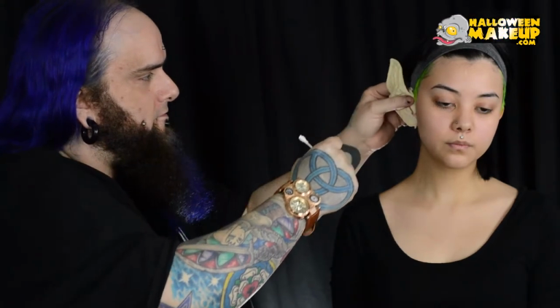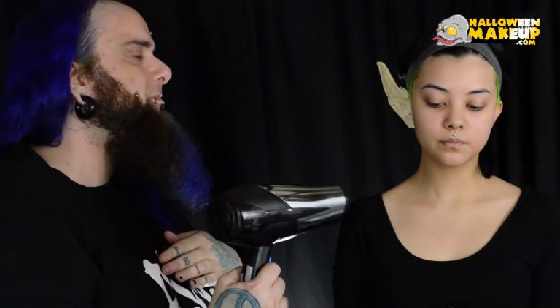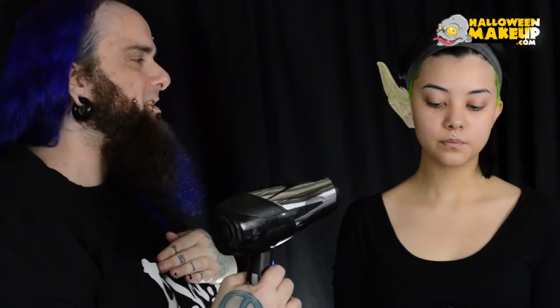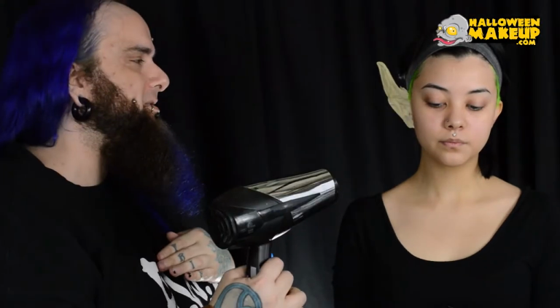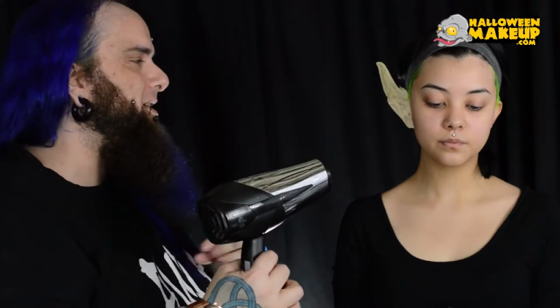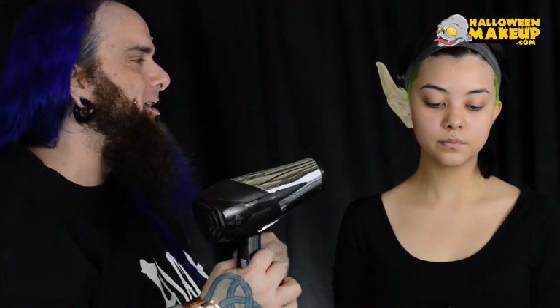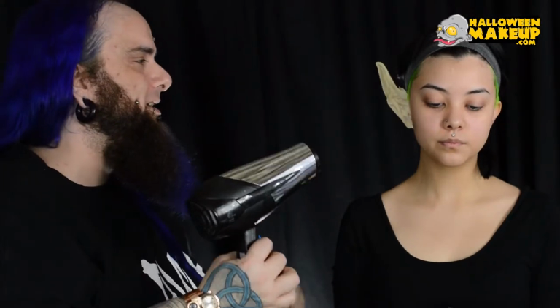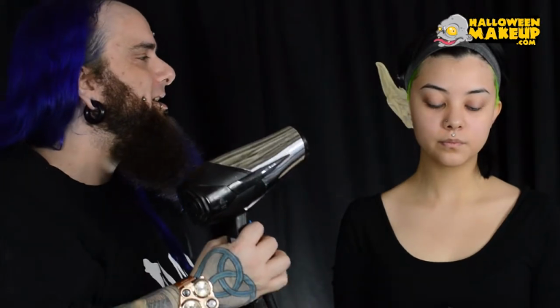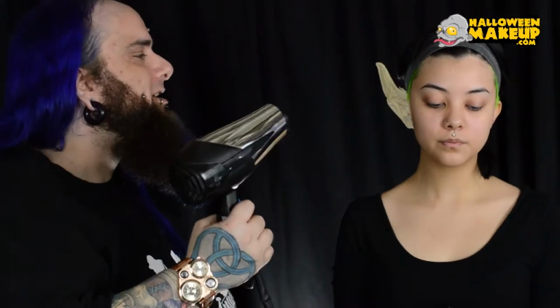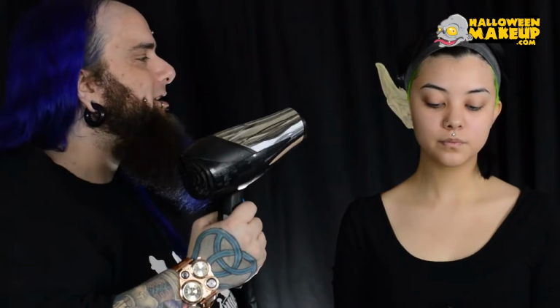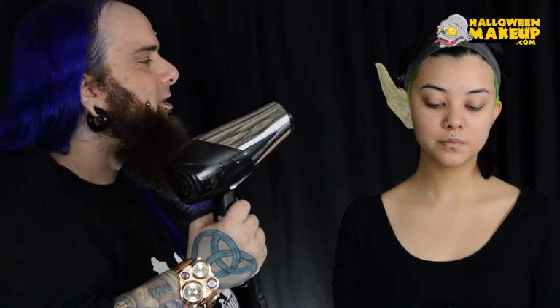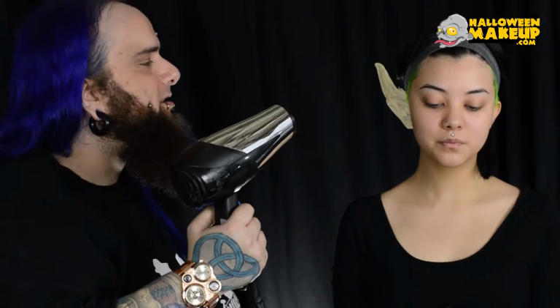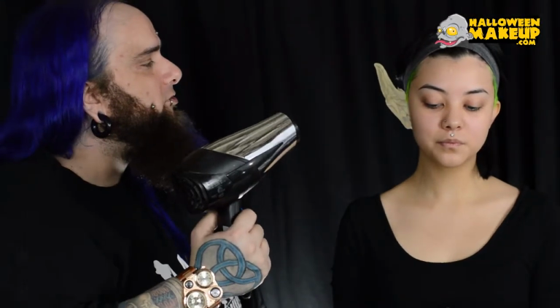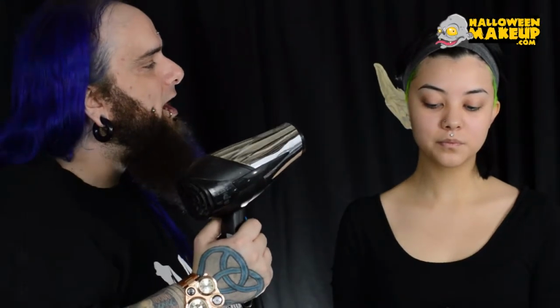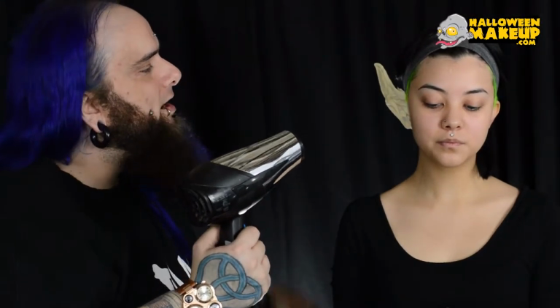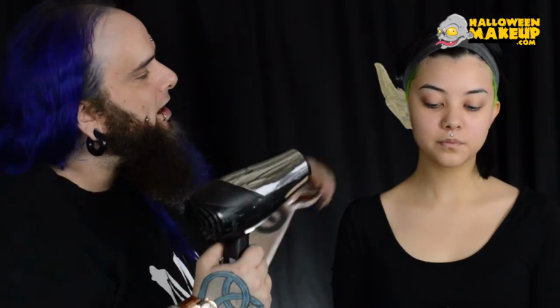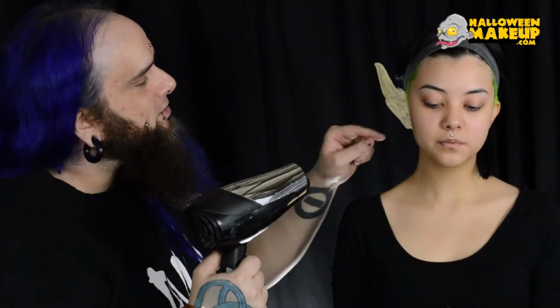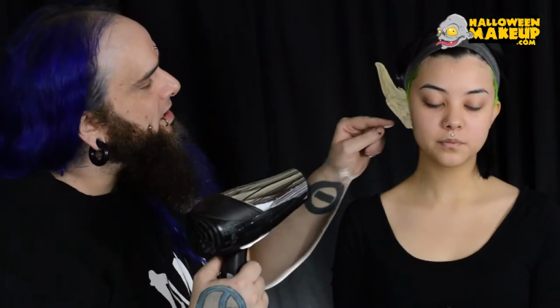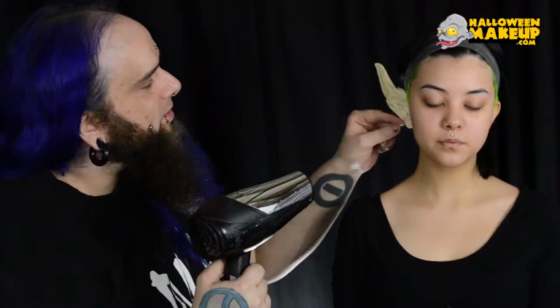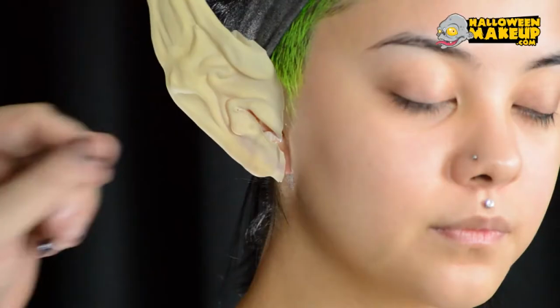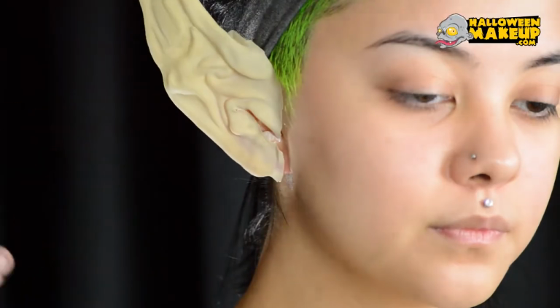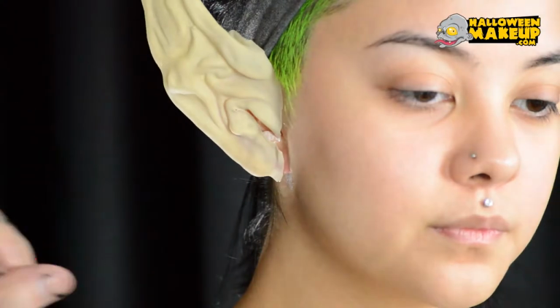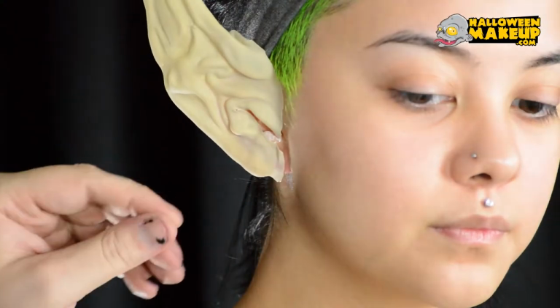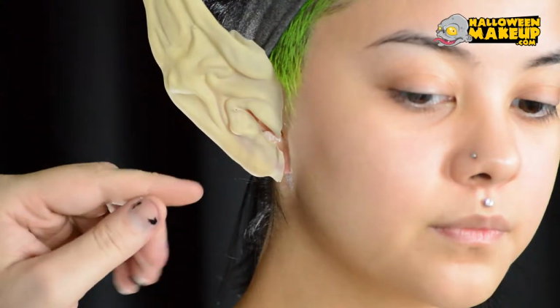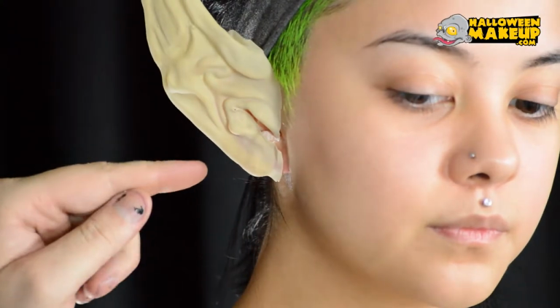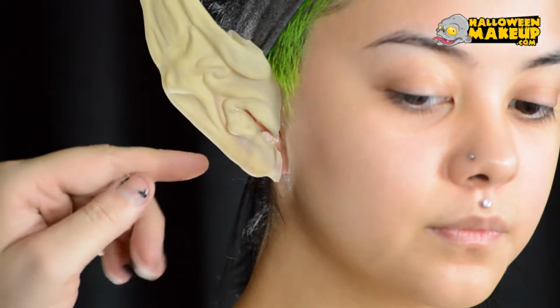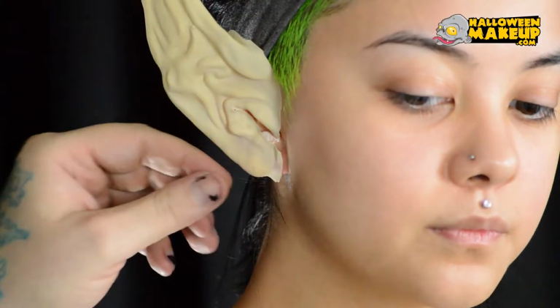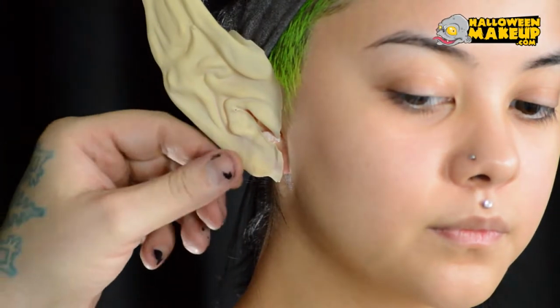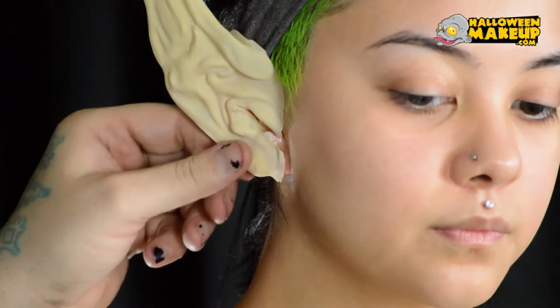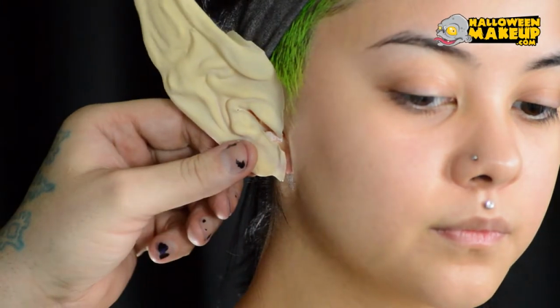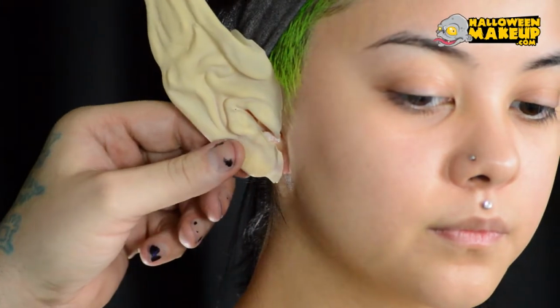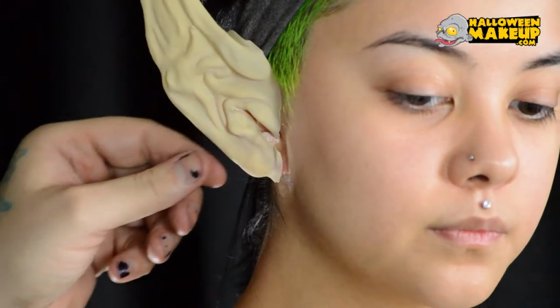I'm just going to use a hair dryer to get the prosthetic dry. You can tell when it's dry when it goes clear instead of white.